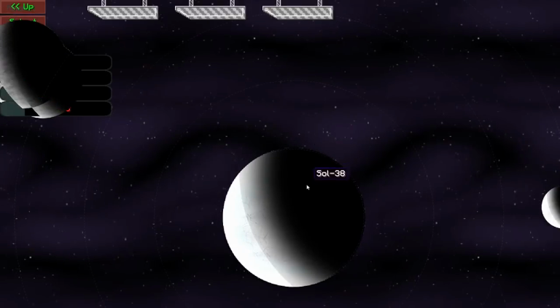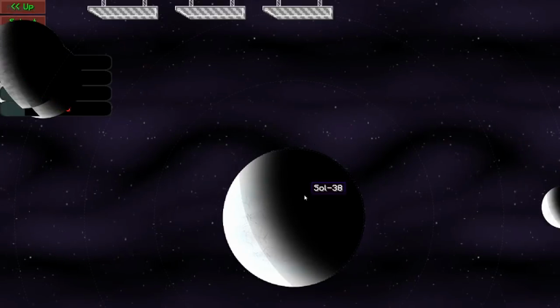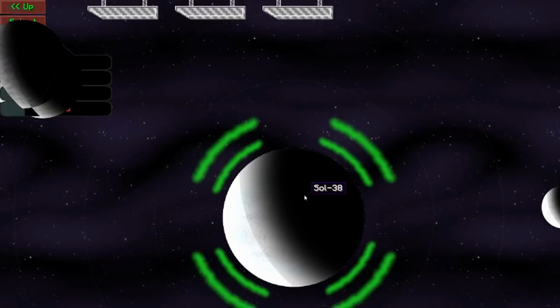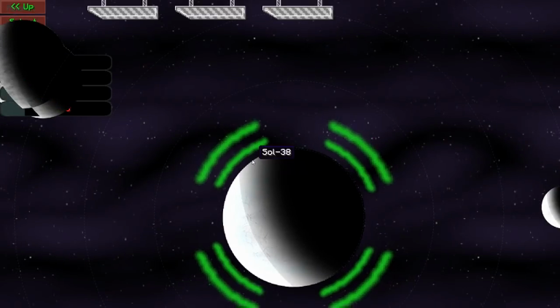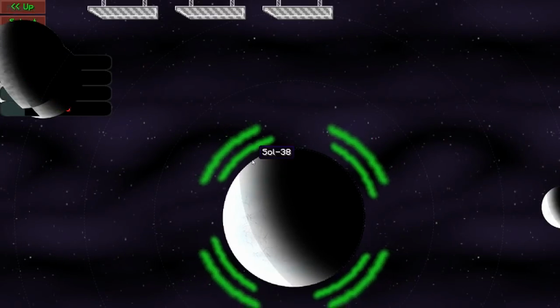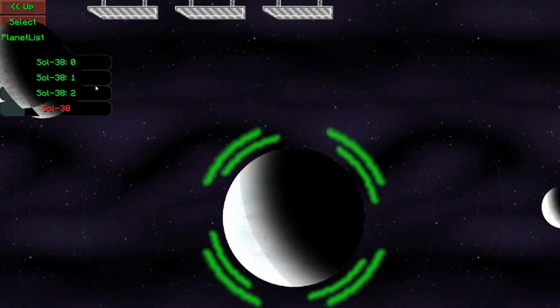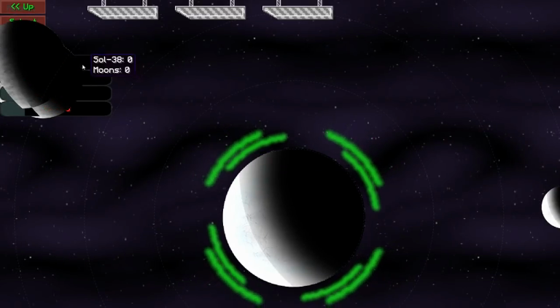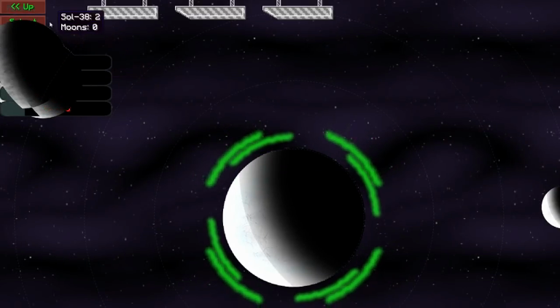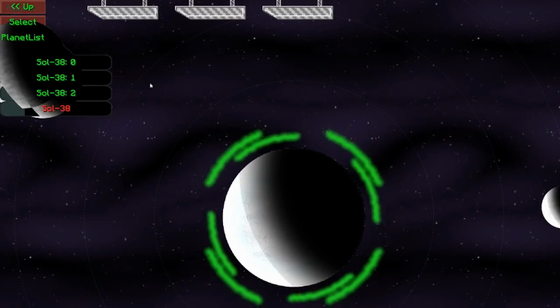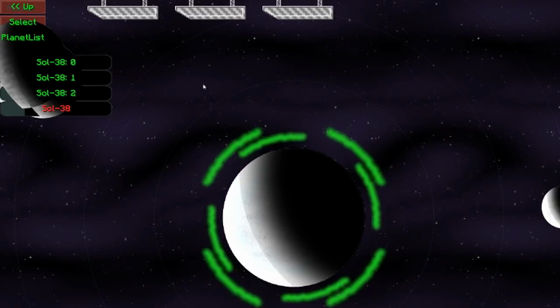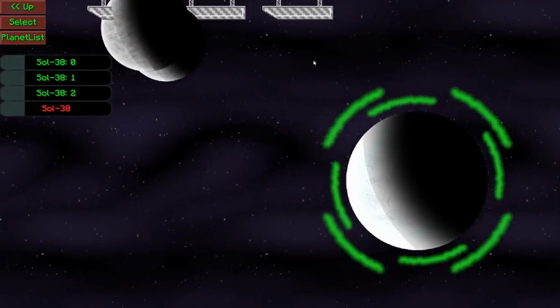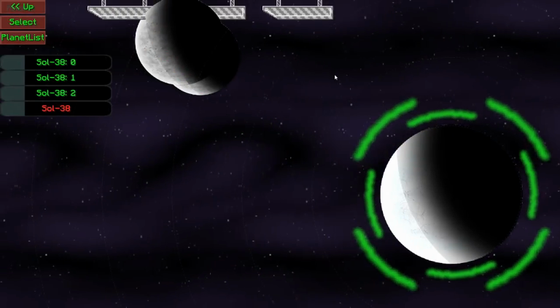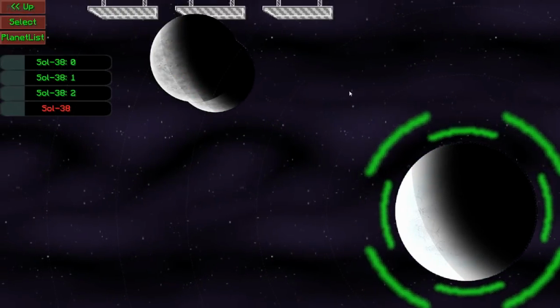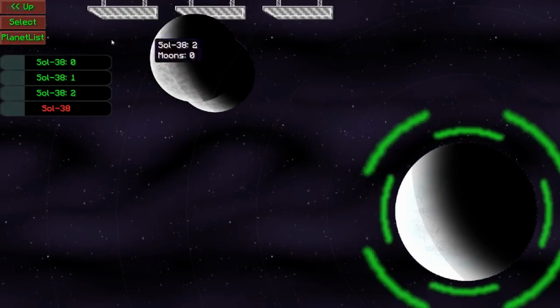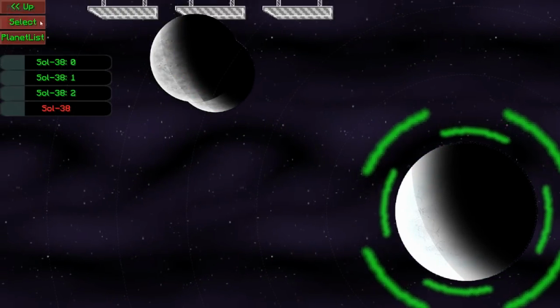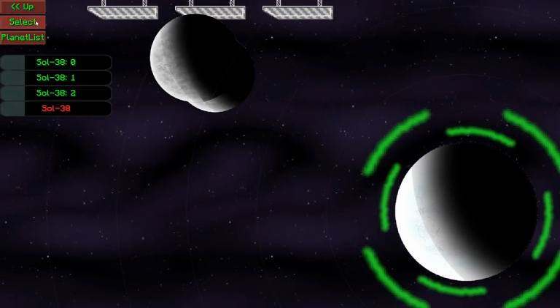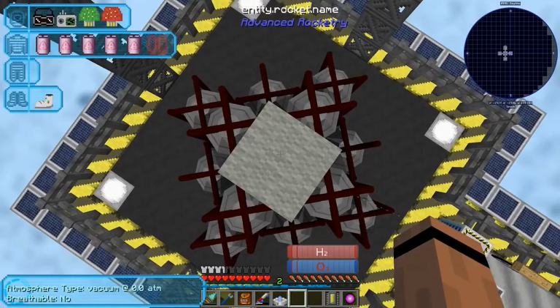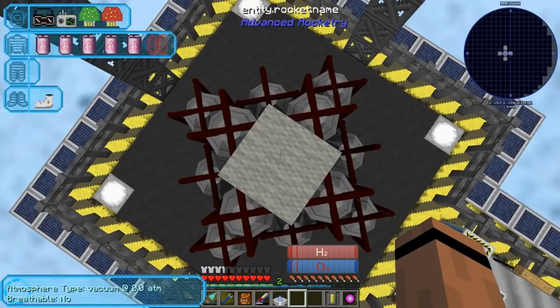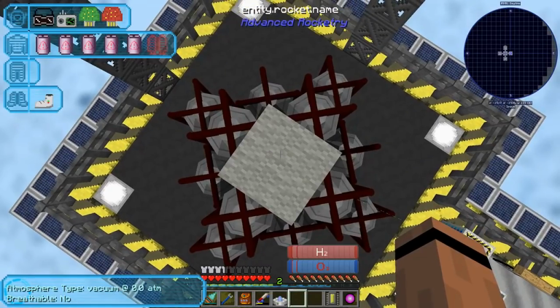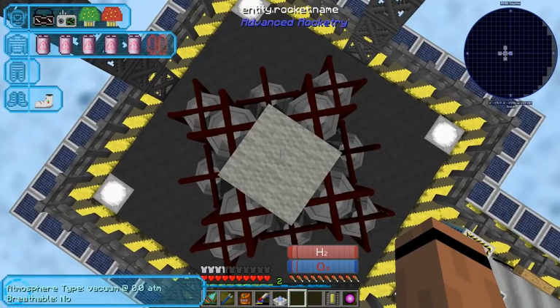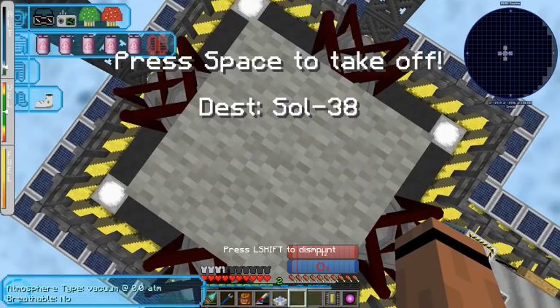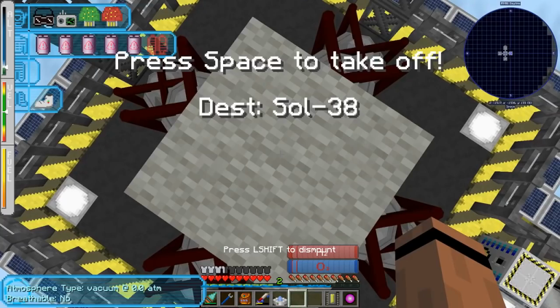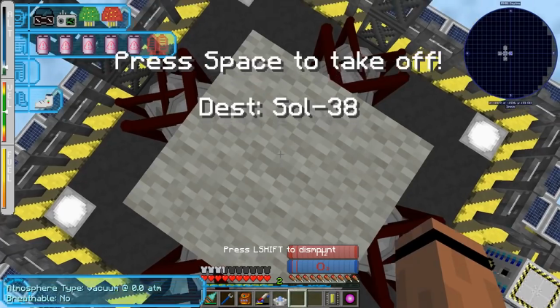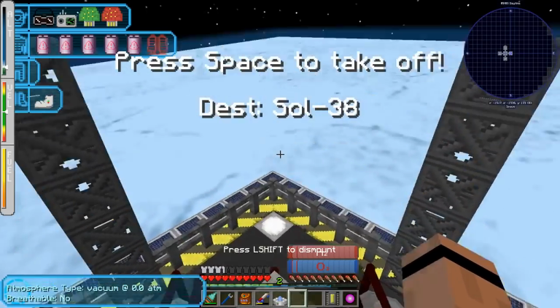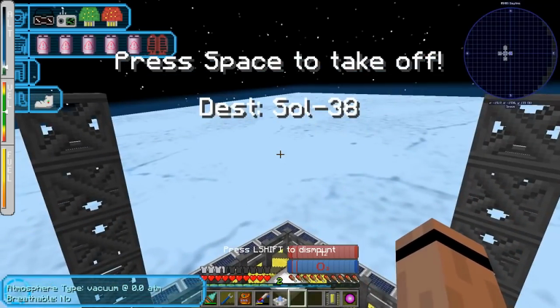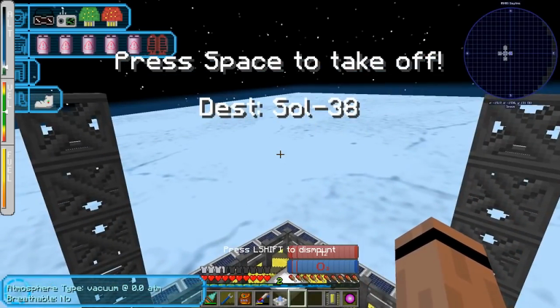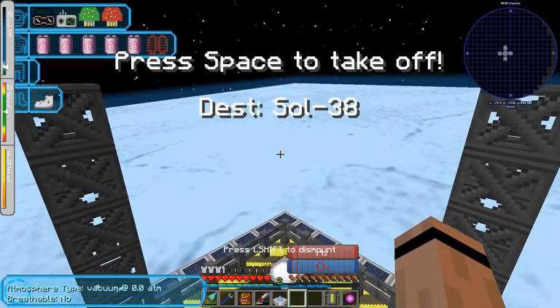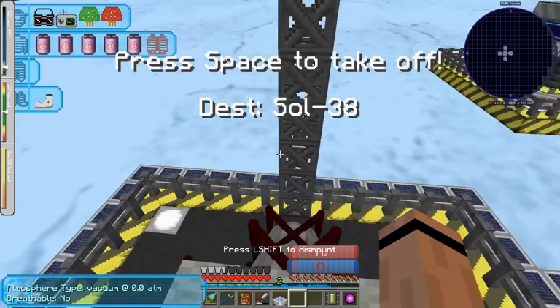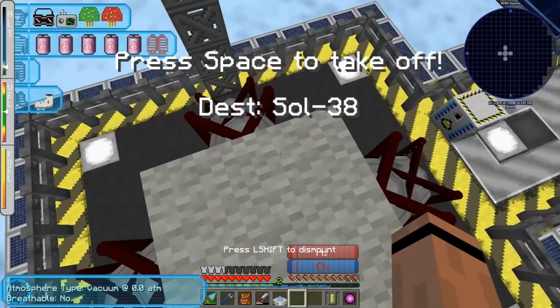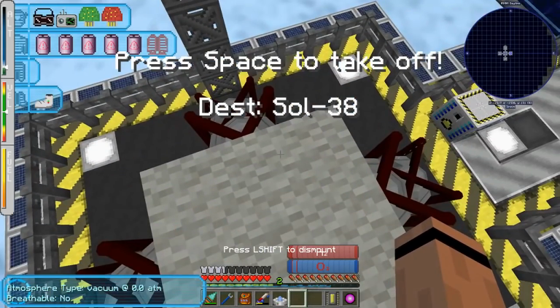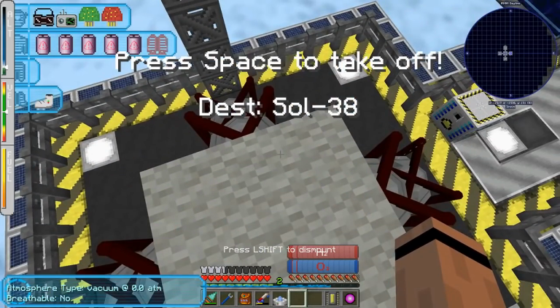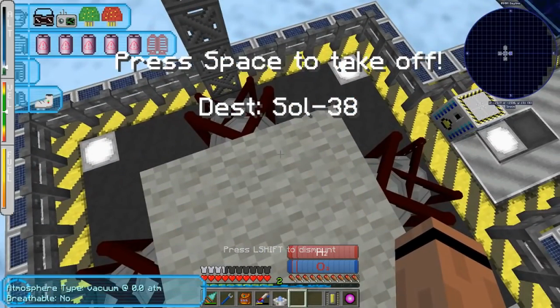Give it a new planet chip, select destination - whoa. Three moons! Oh there's a little tiny one. Let's go see this thing - select, and we're out.